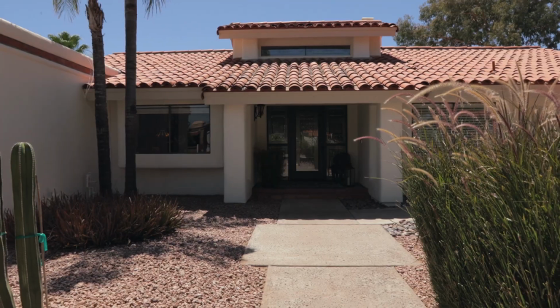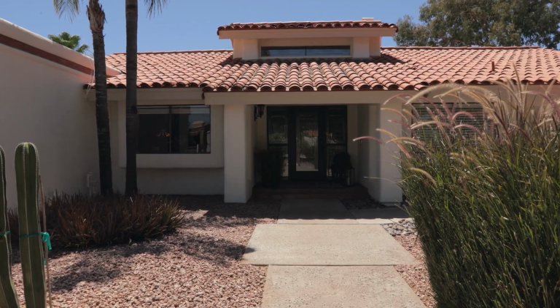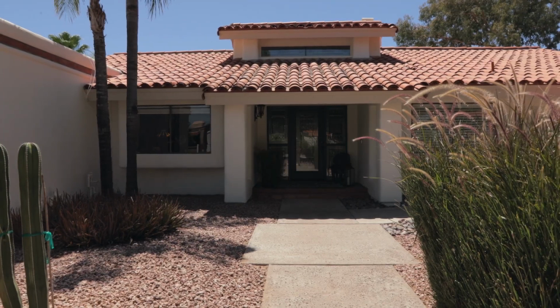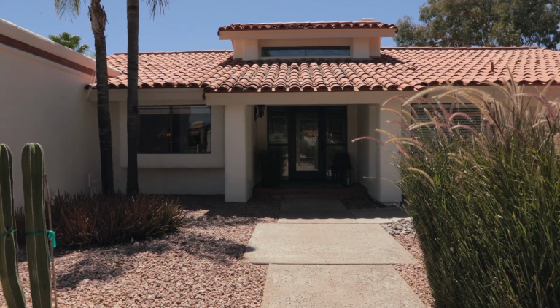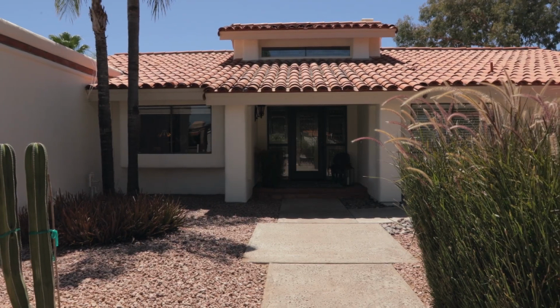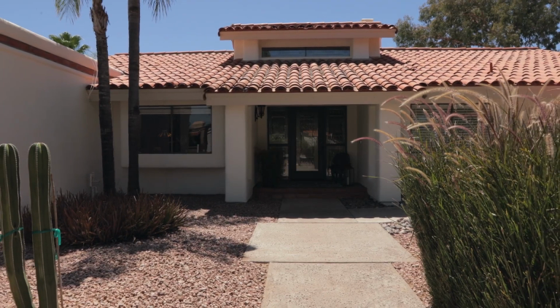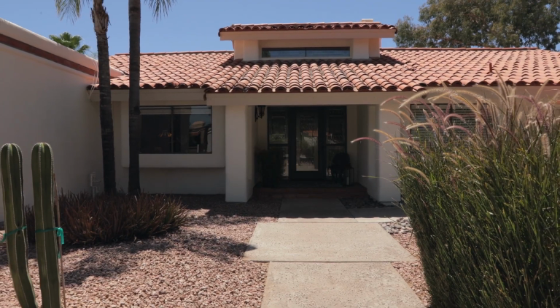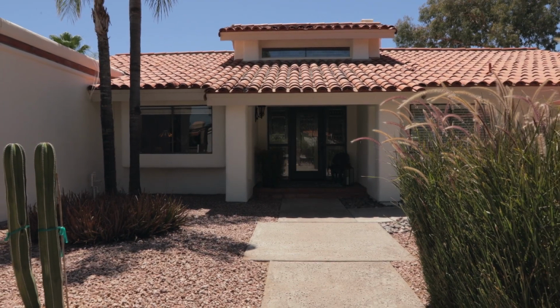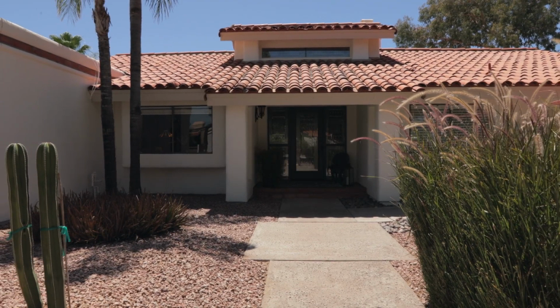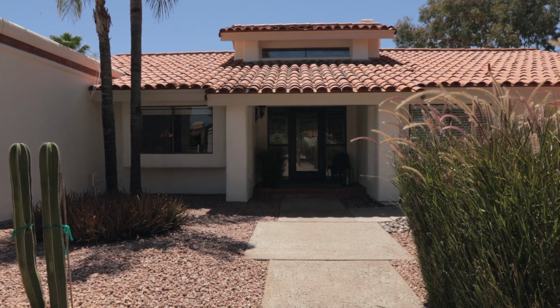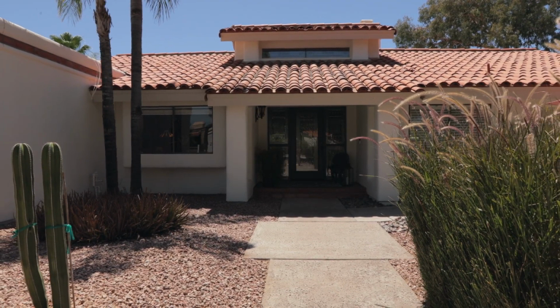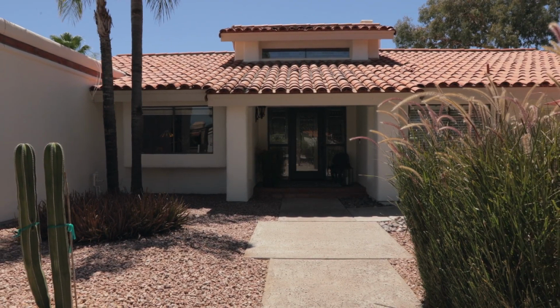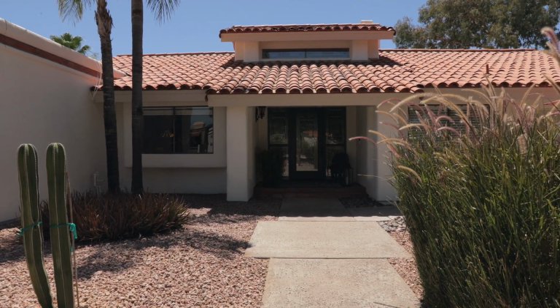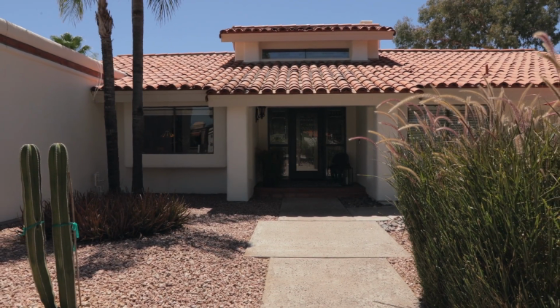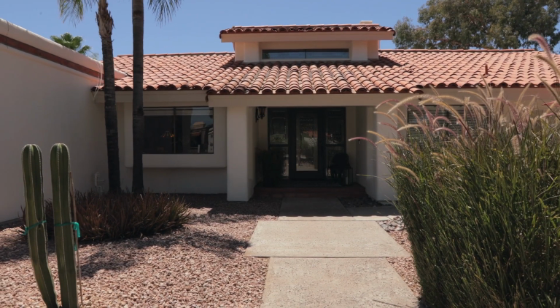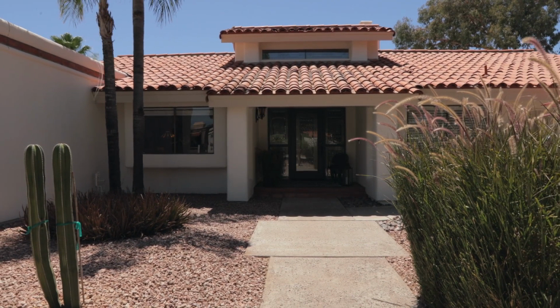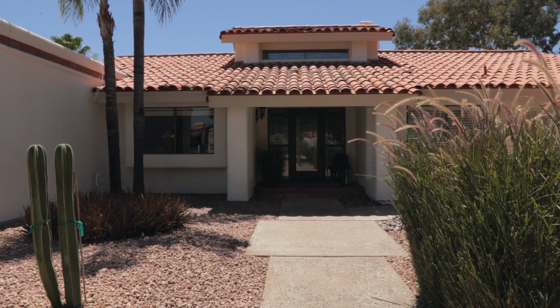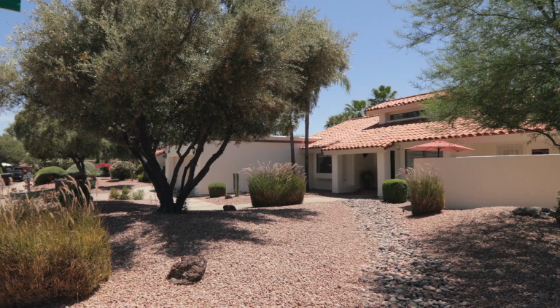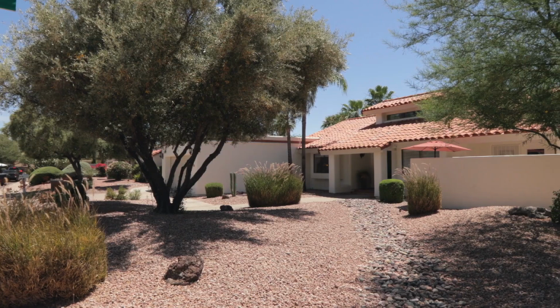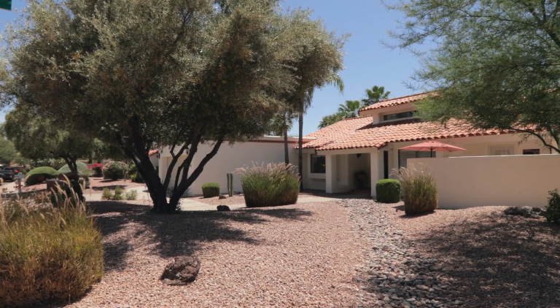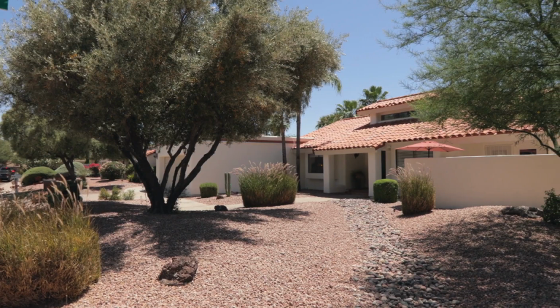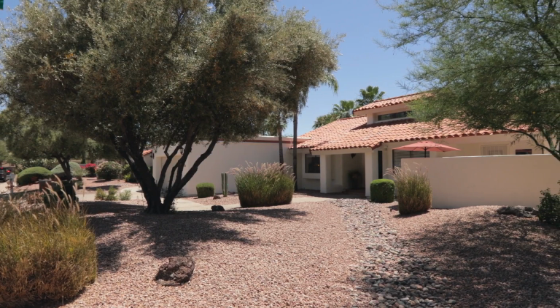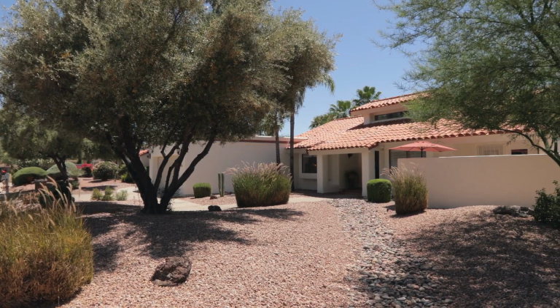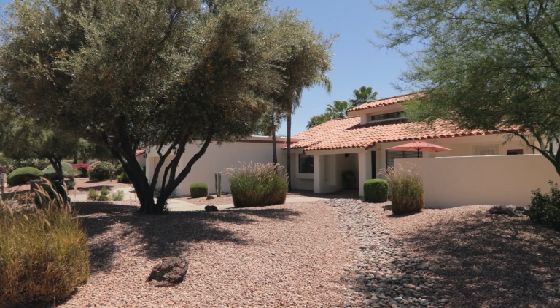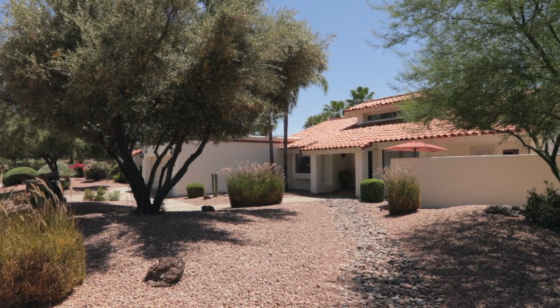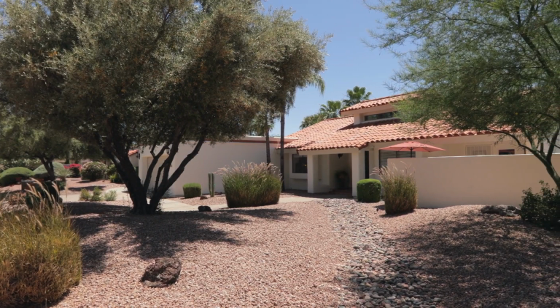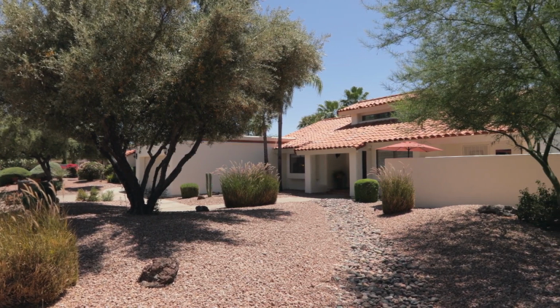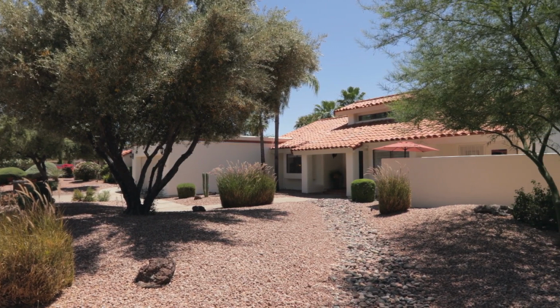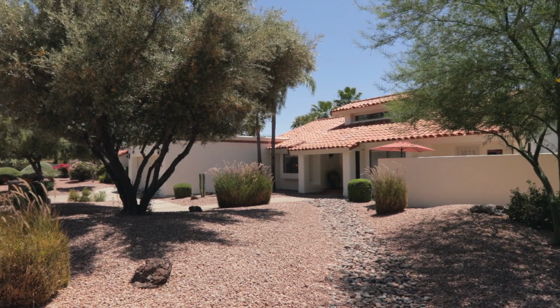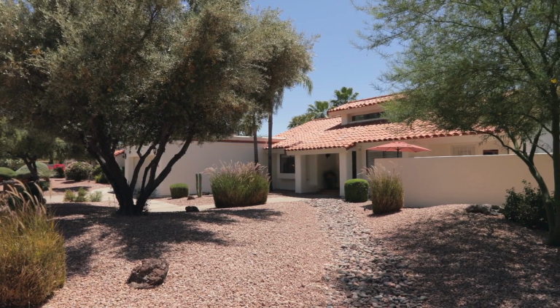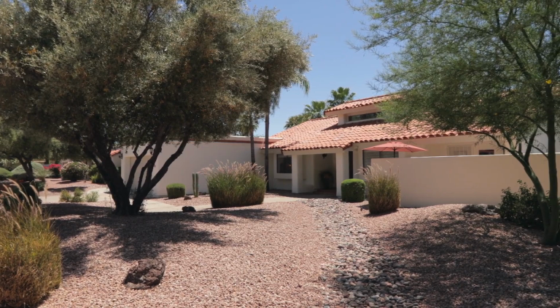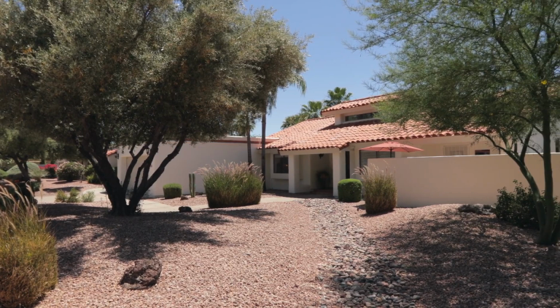Scottsdale Ranch is known for its great parks, schools, dining, shops, and easy access to the 101.